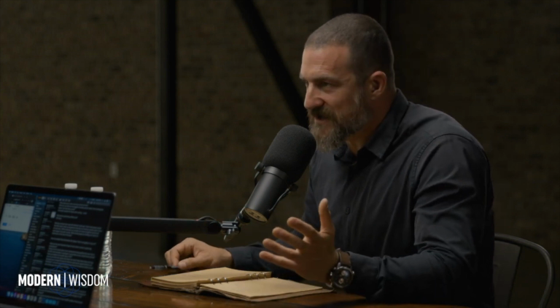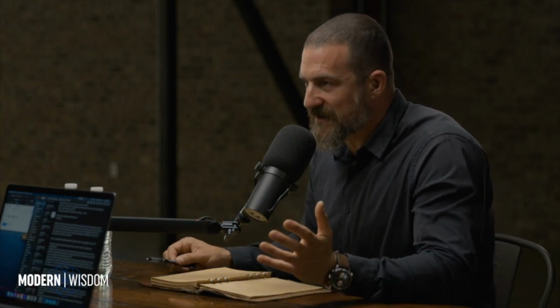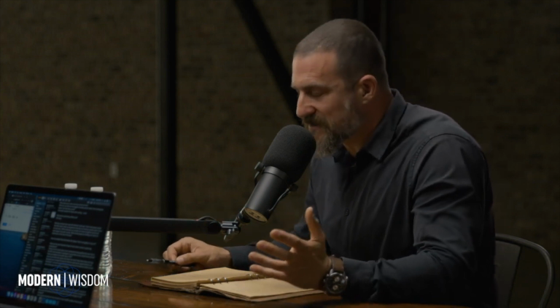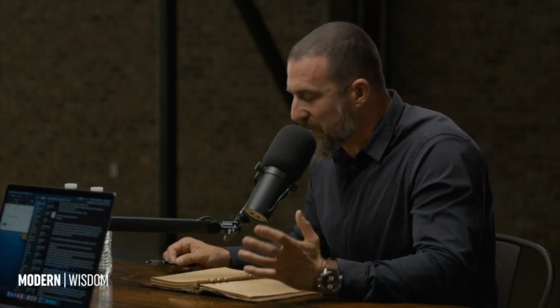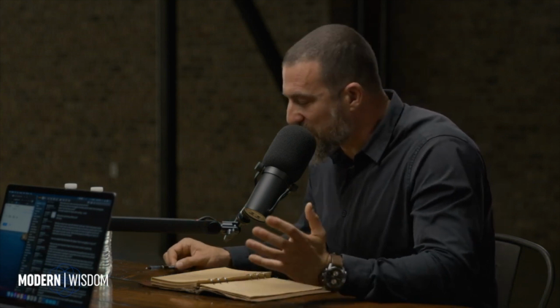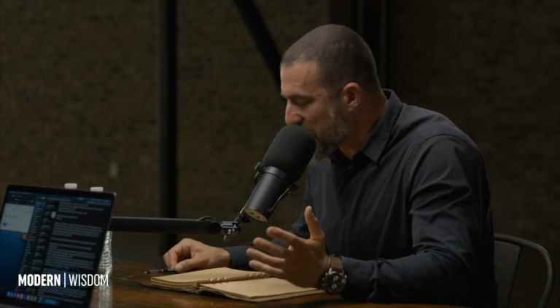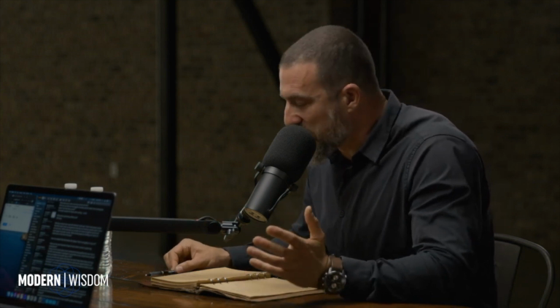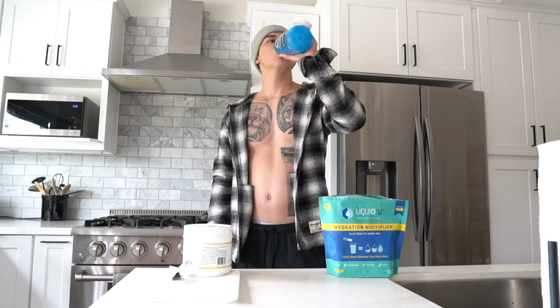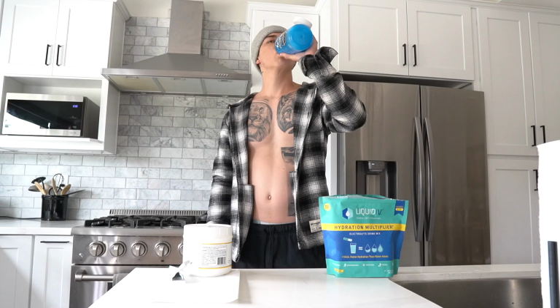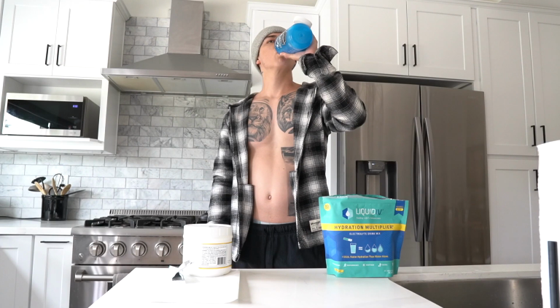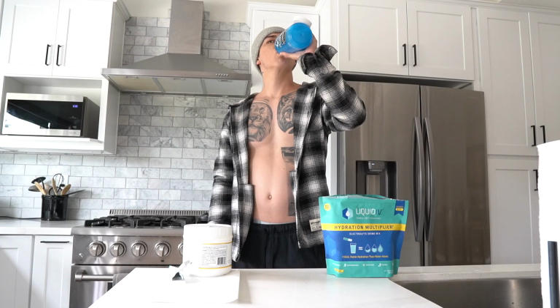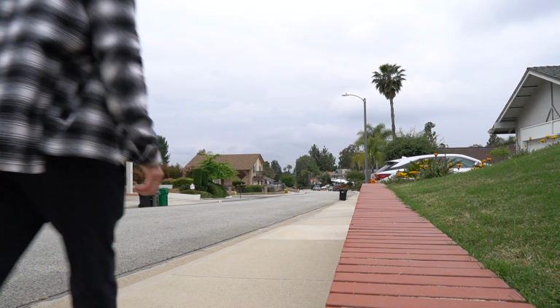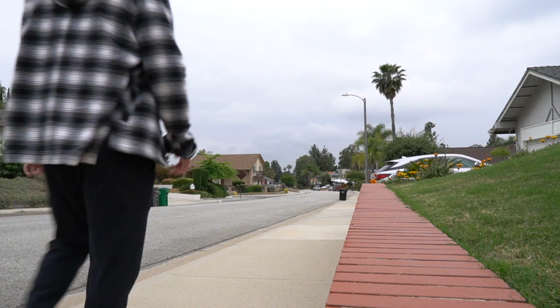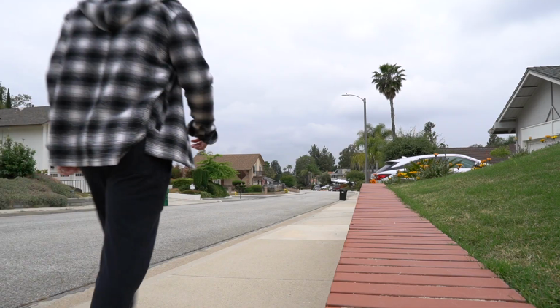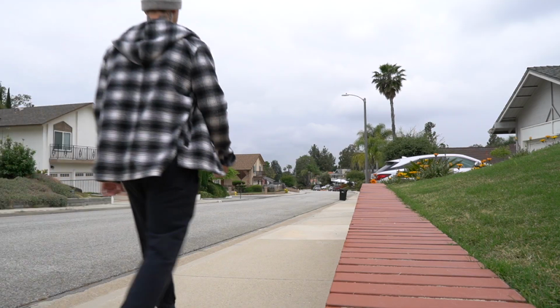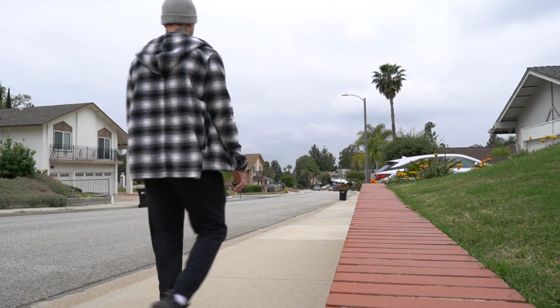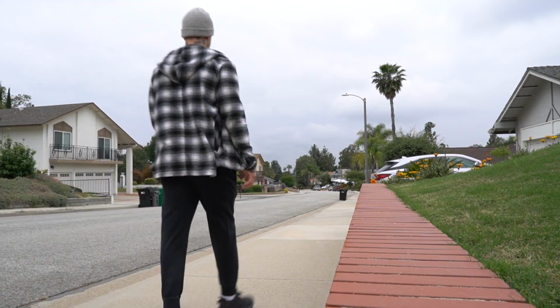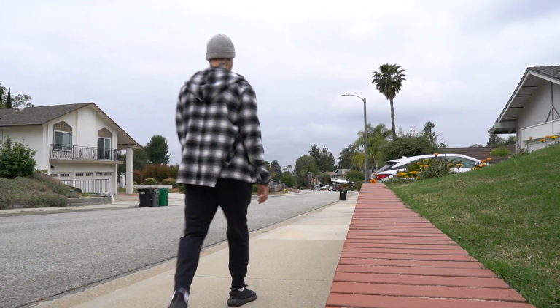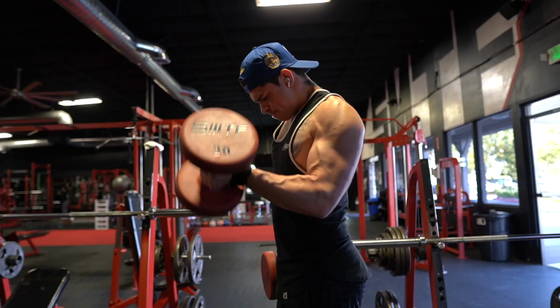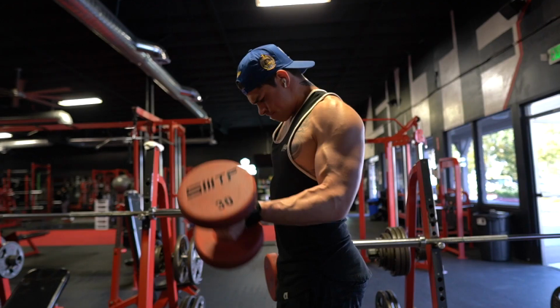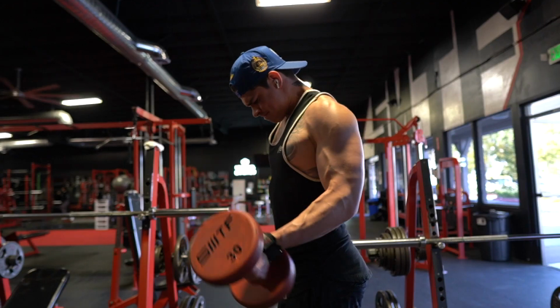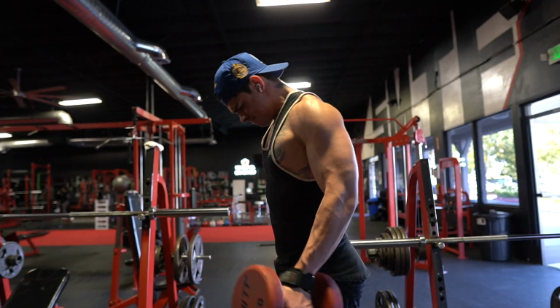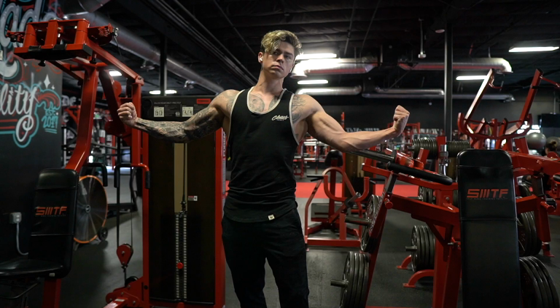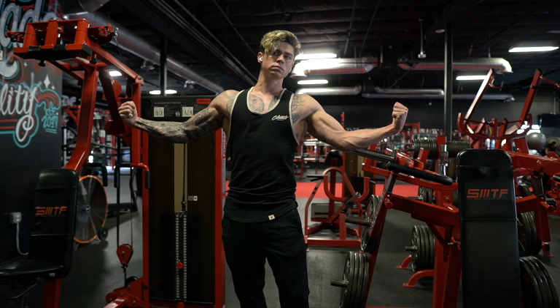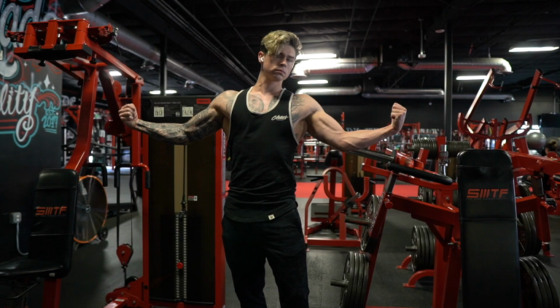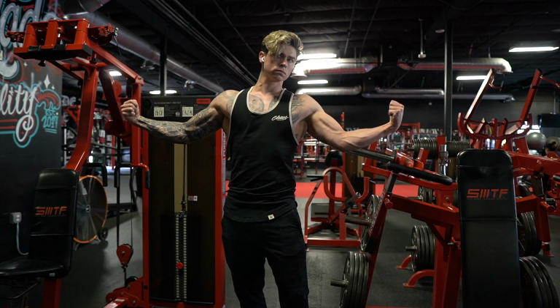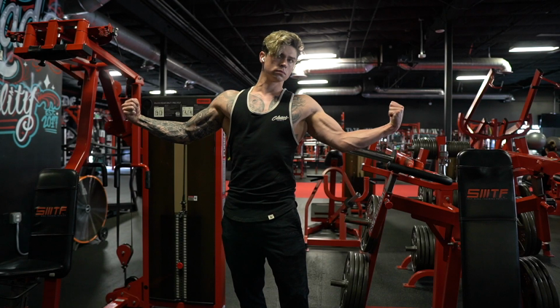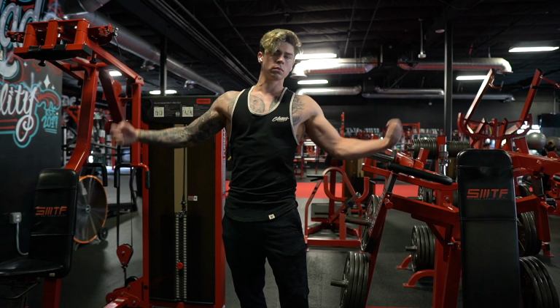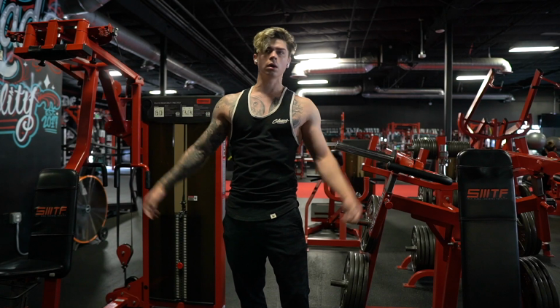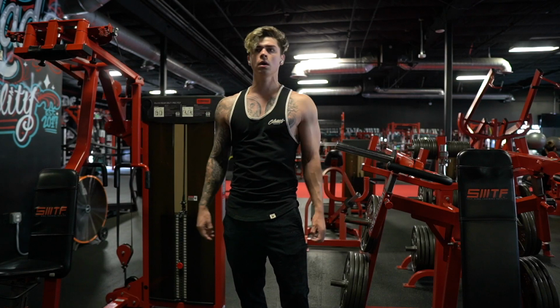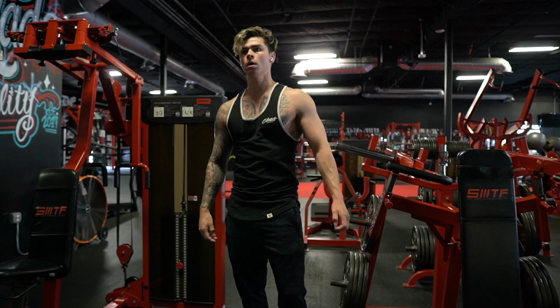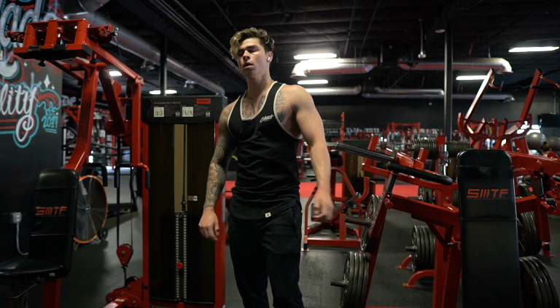This is Andrew Huberman and today we're going to go over his morning routine to optimize your health and dopamine.